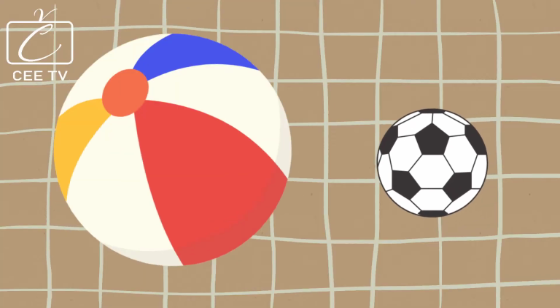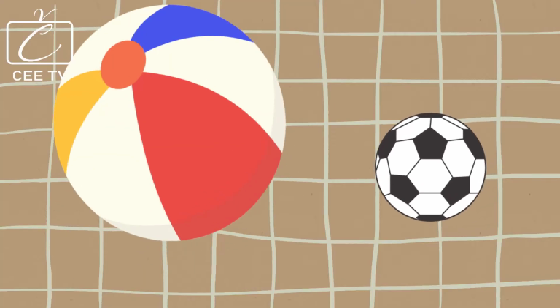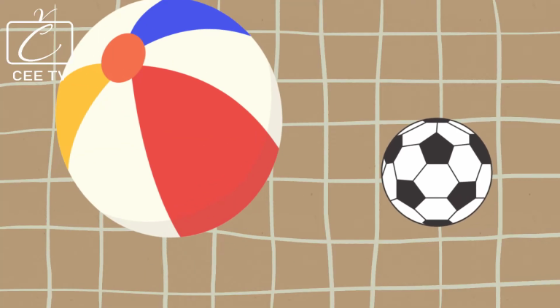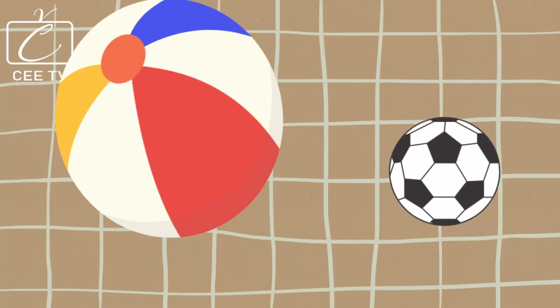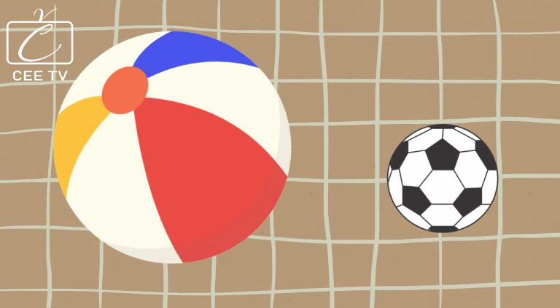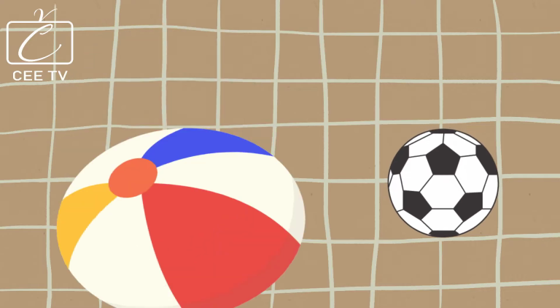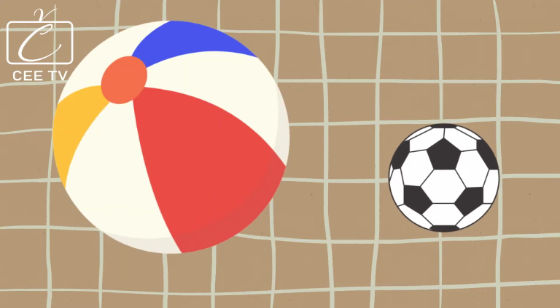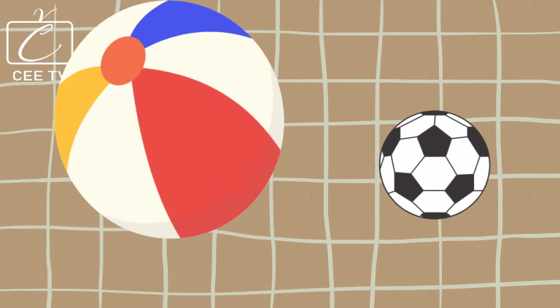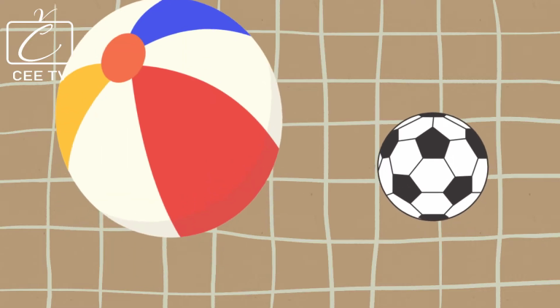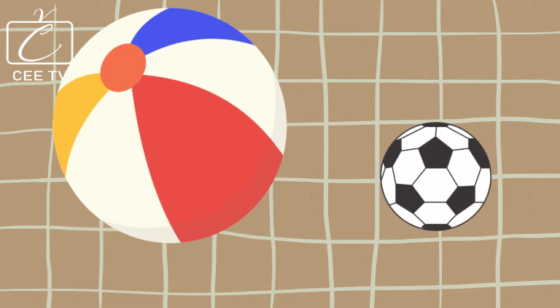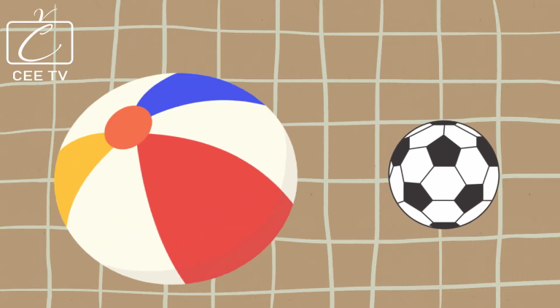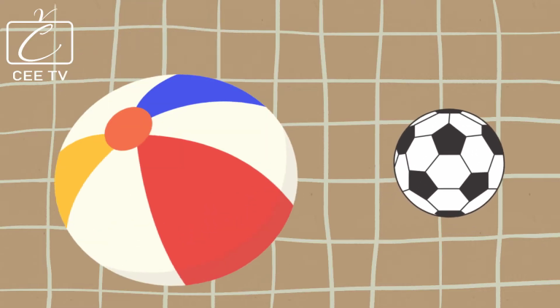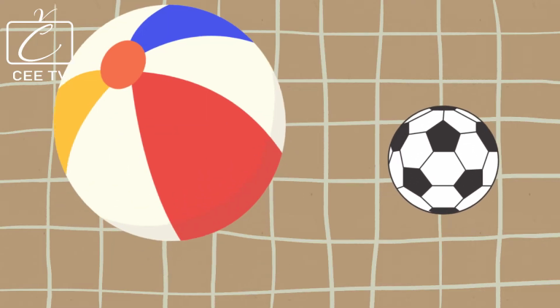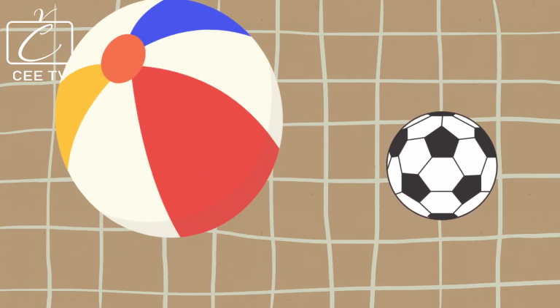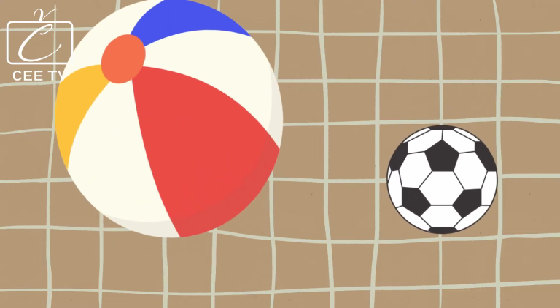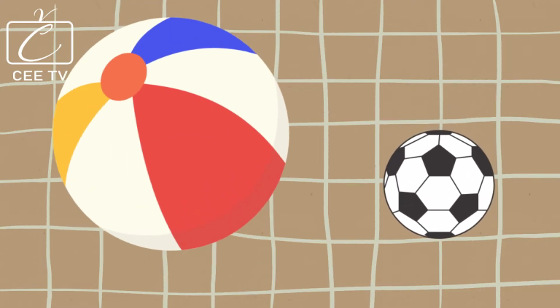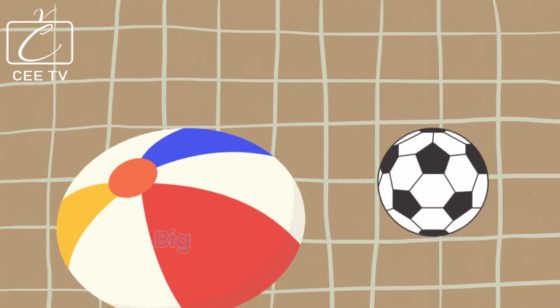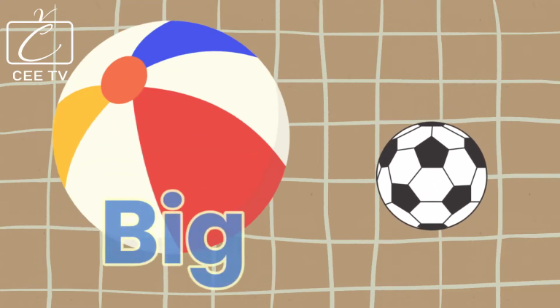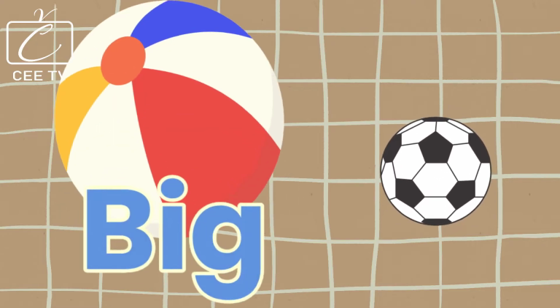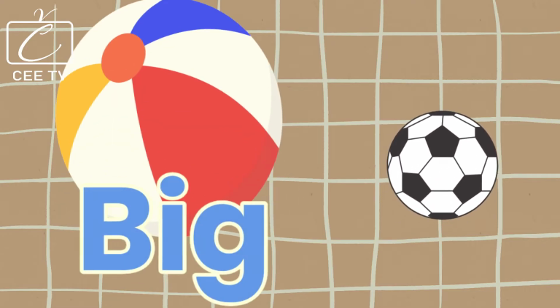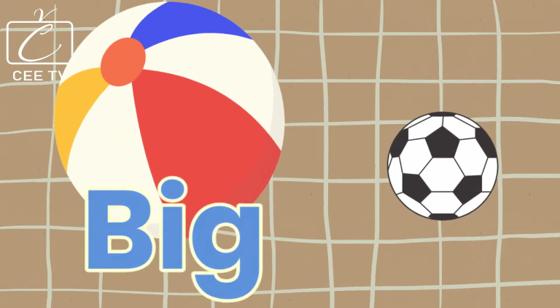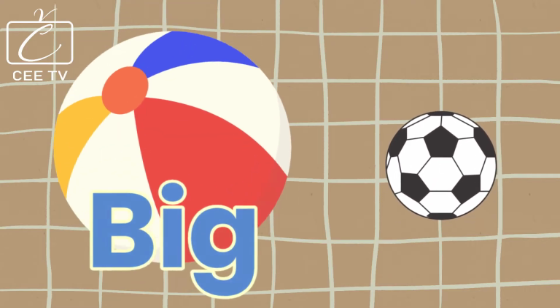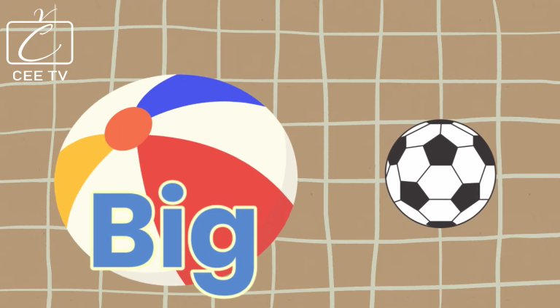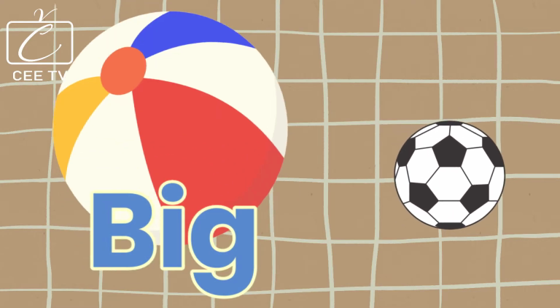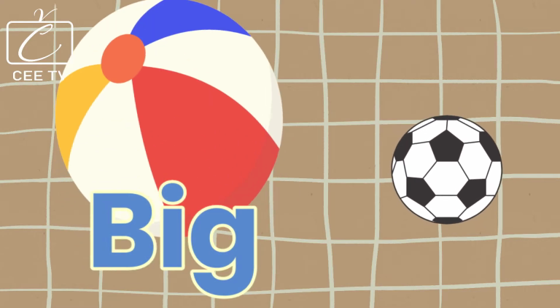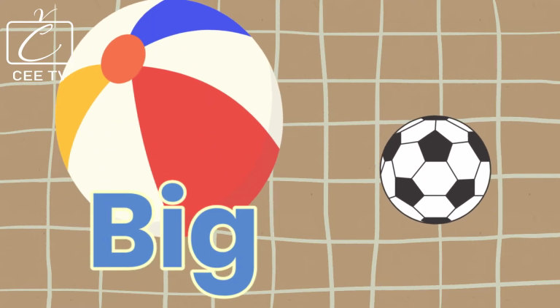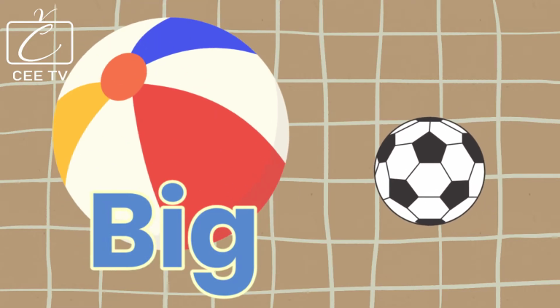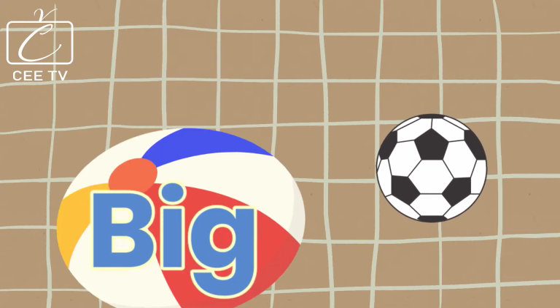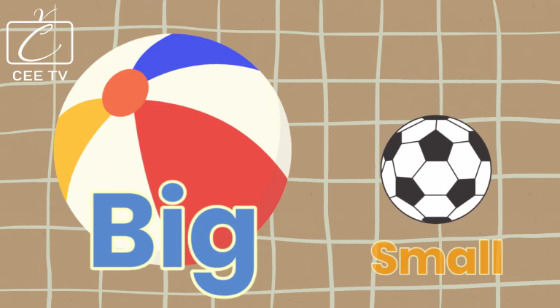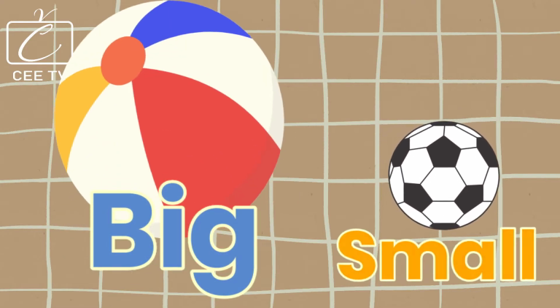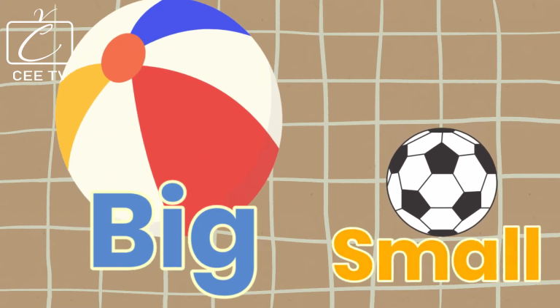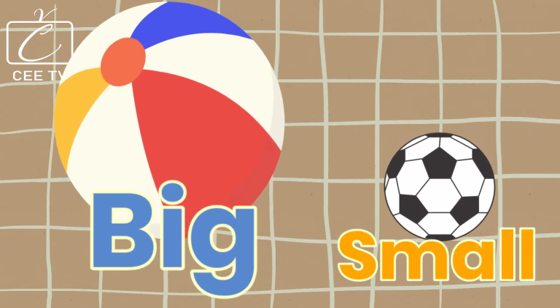Objects have different sizes. Some are big and some are small.